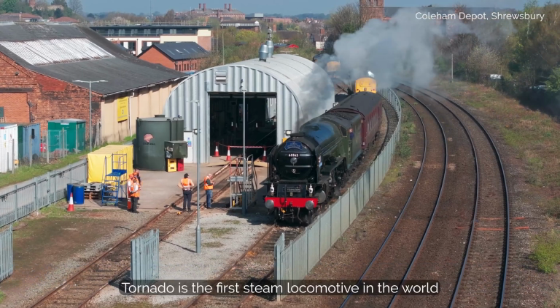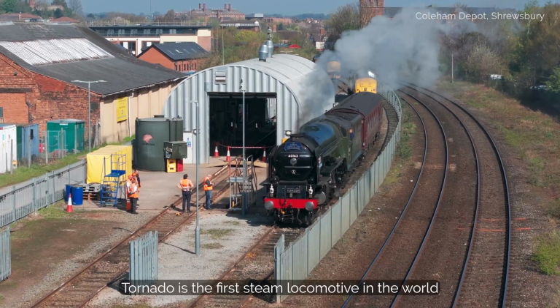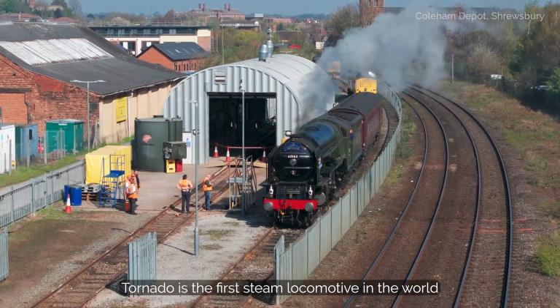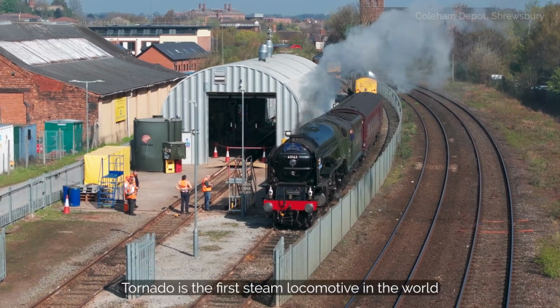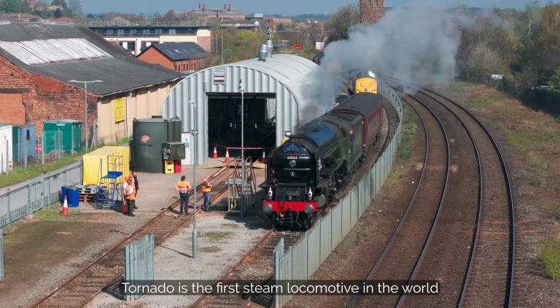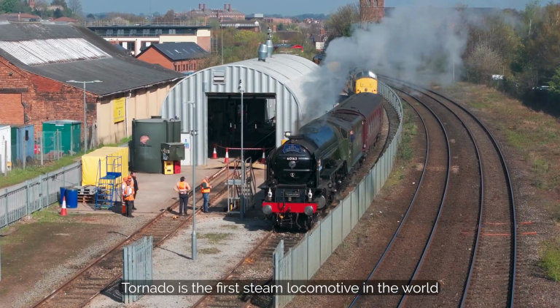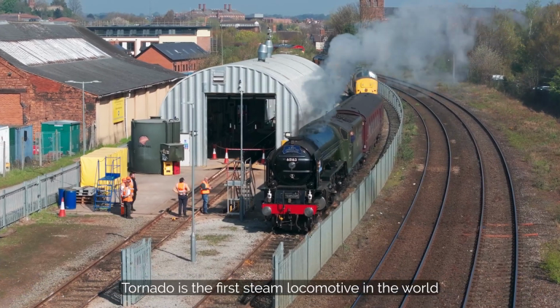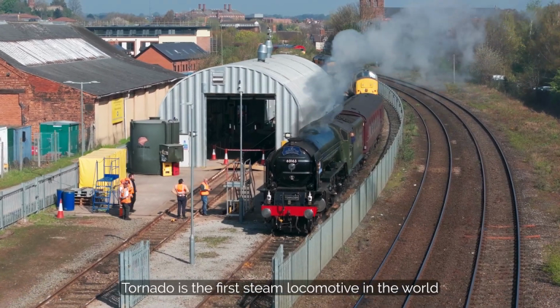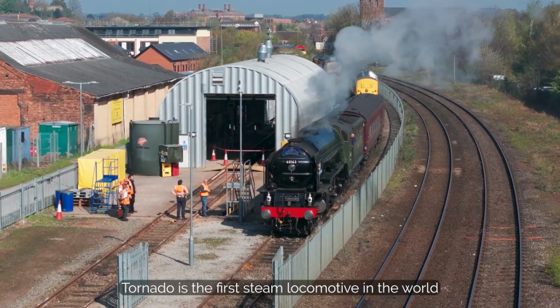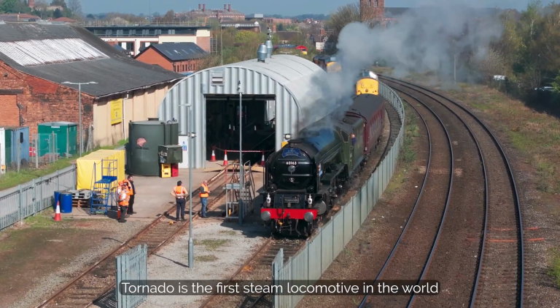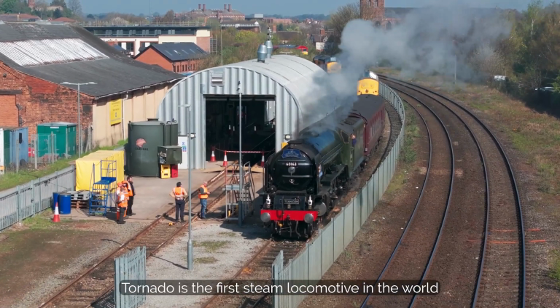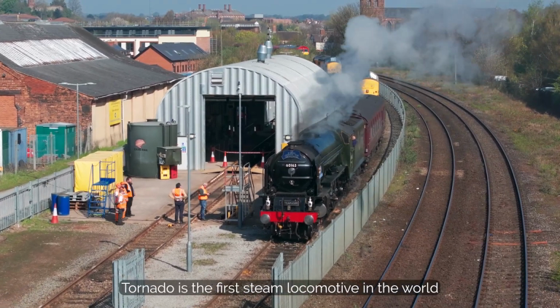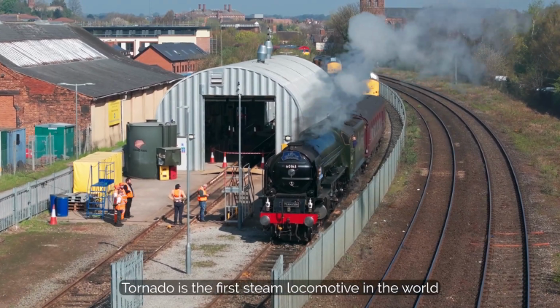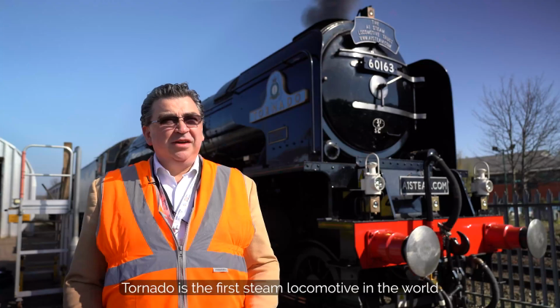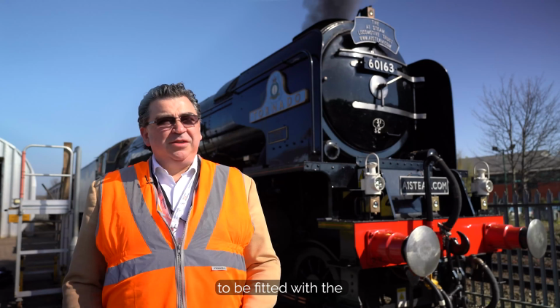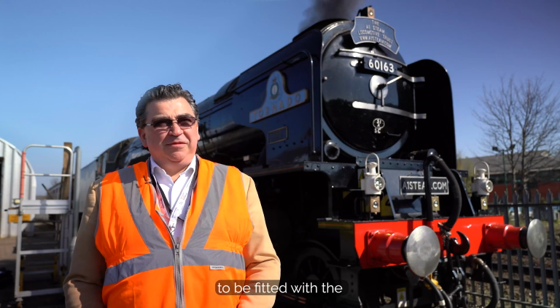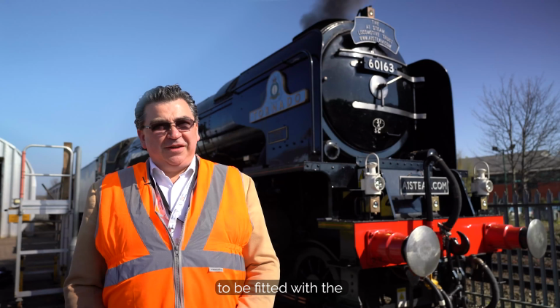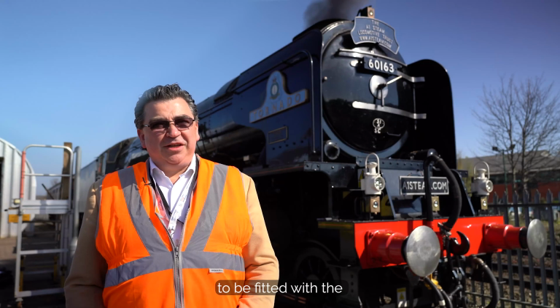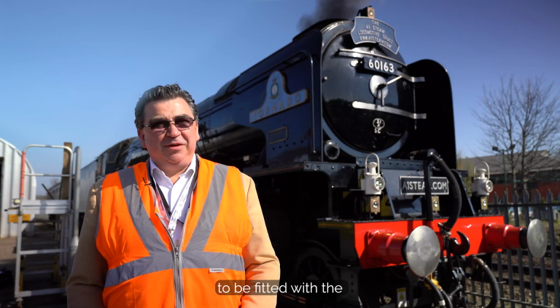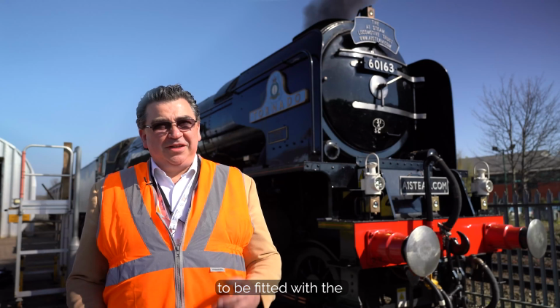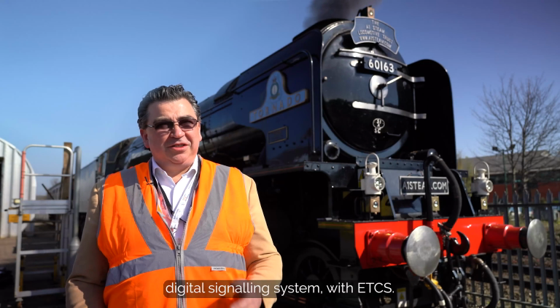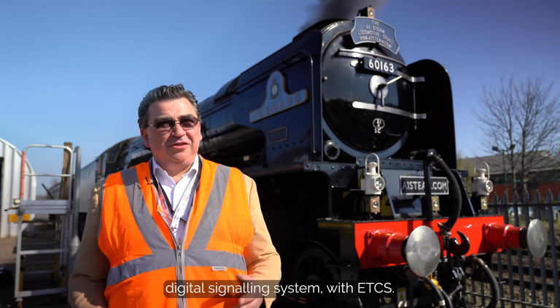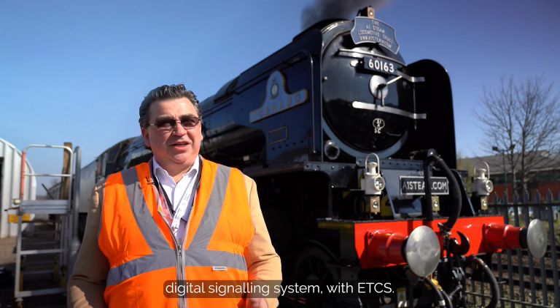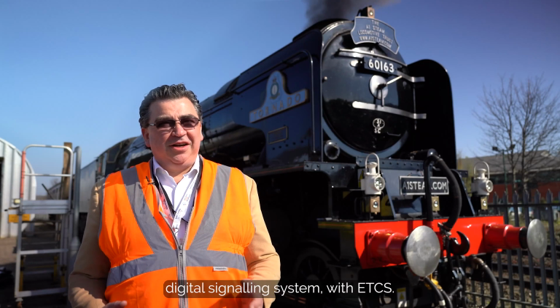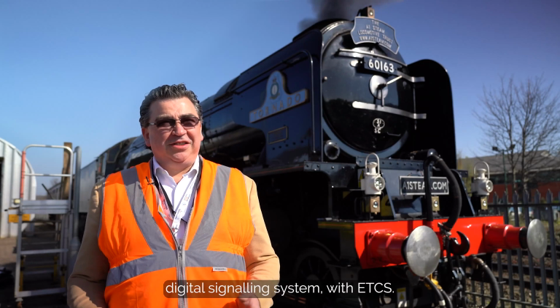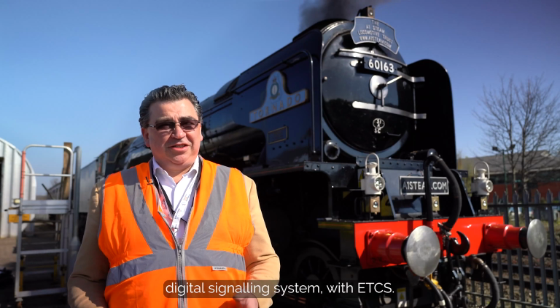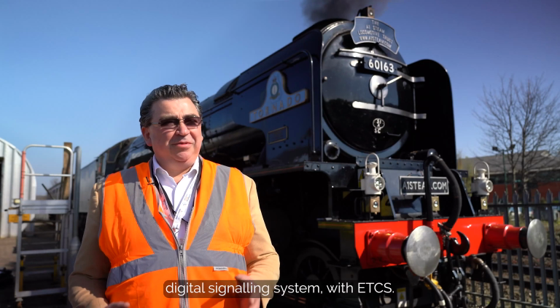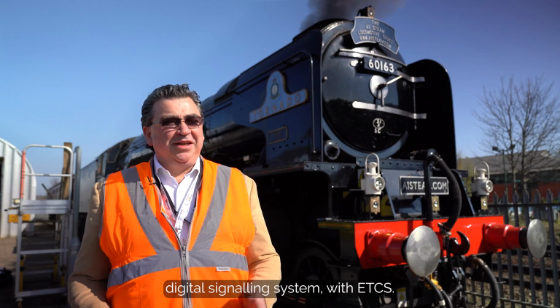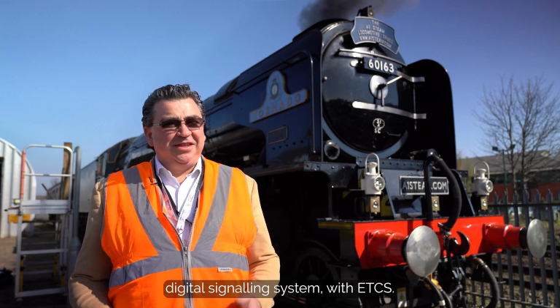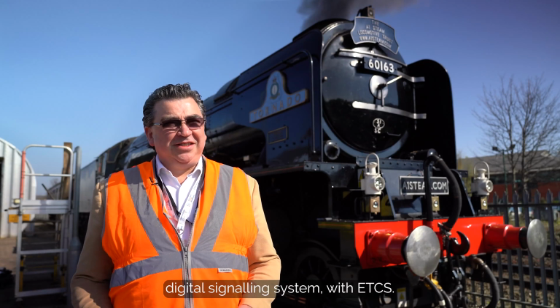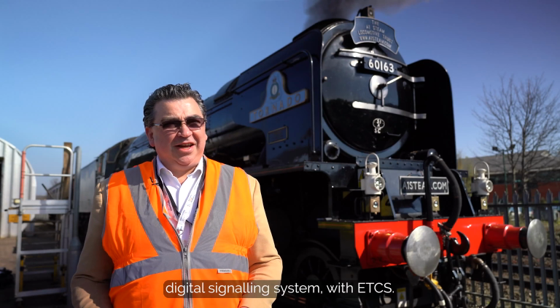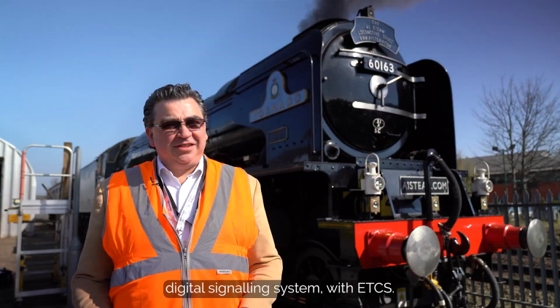Tornado is the first steam locomotive in the world to be fitted with the digital signaling system with ETCS.